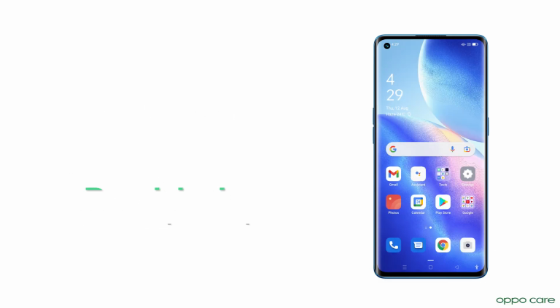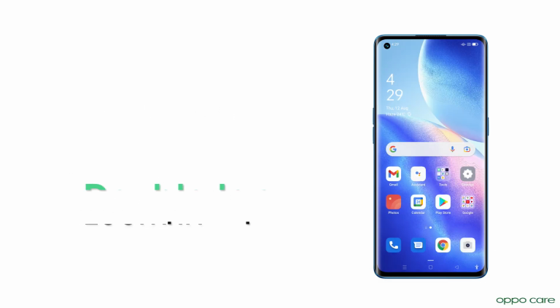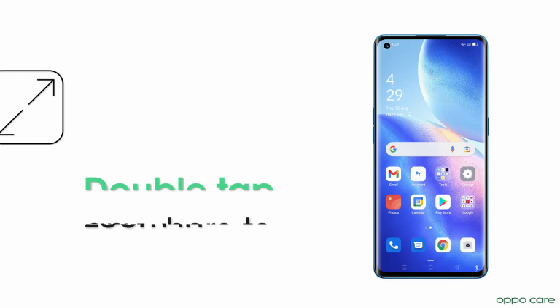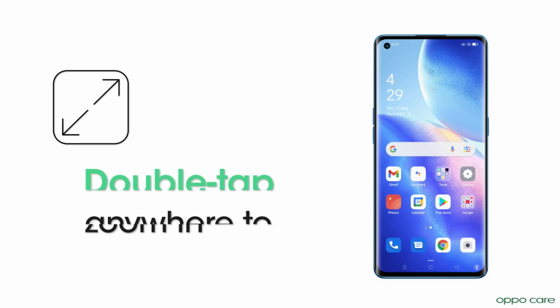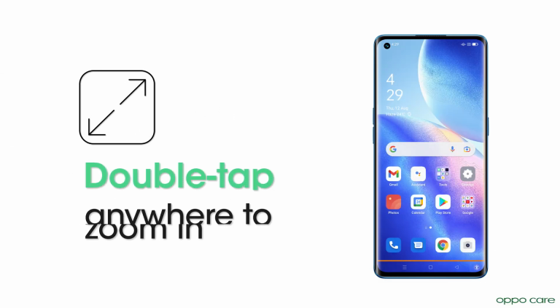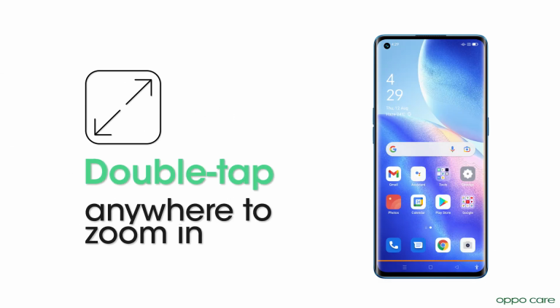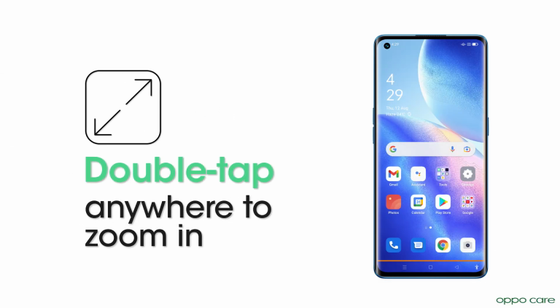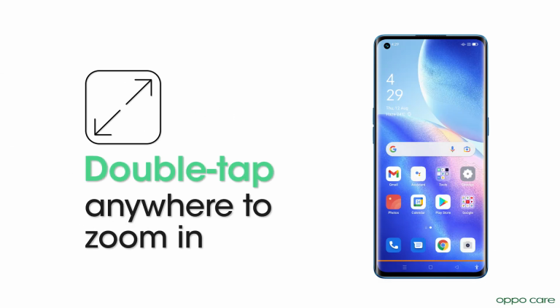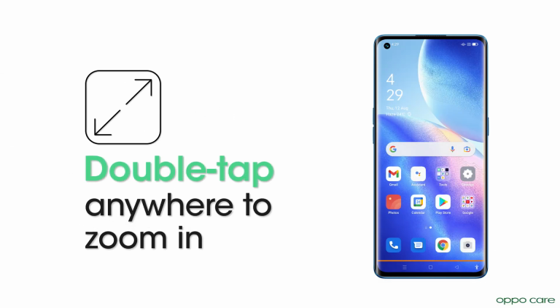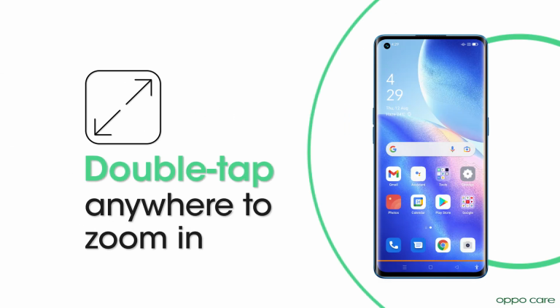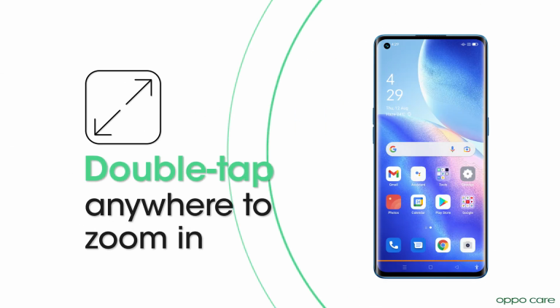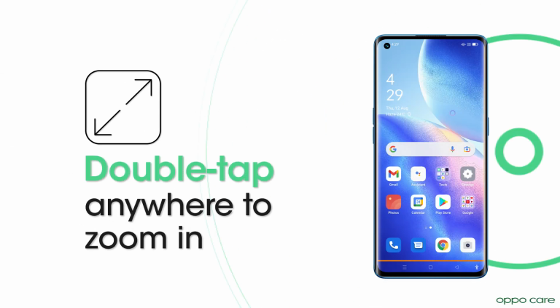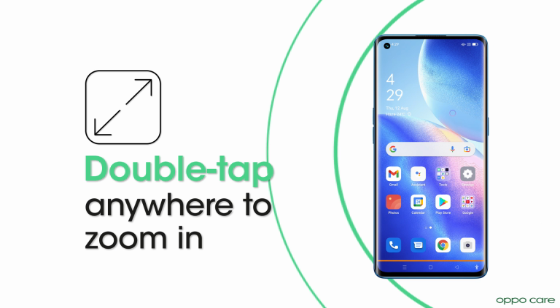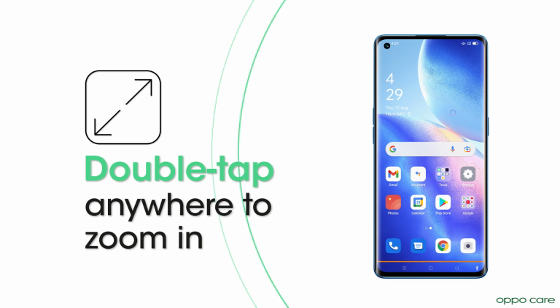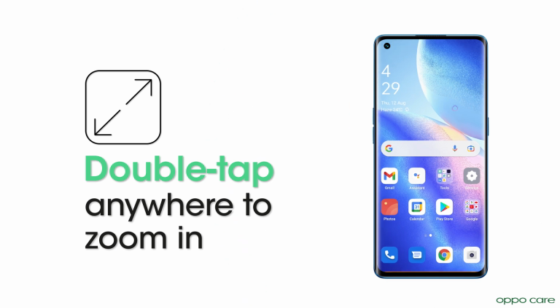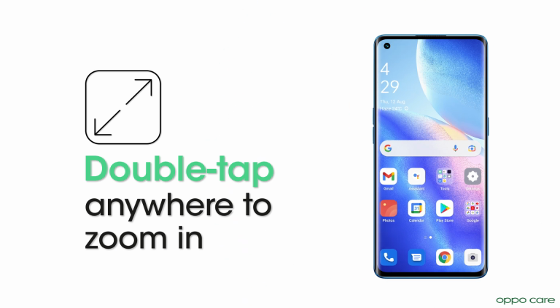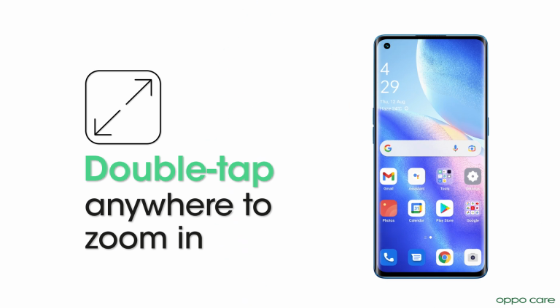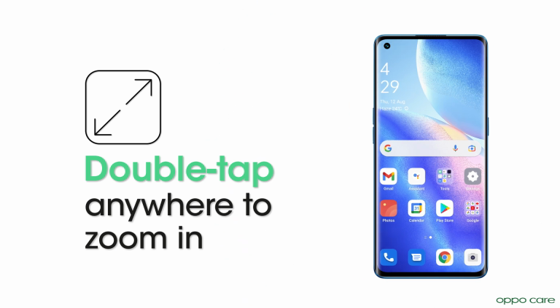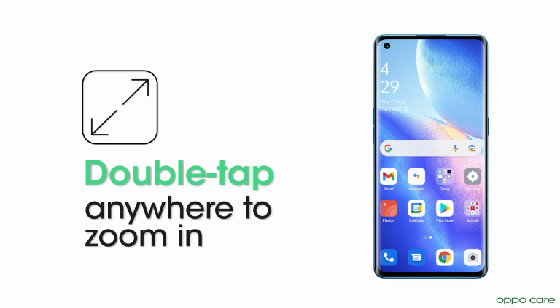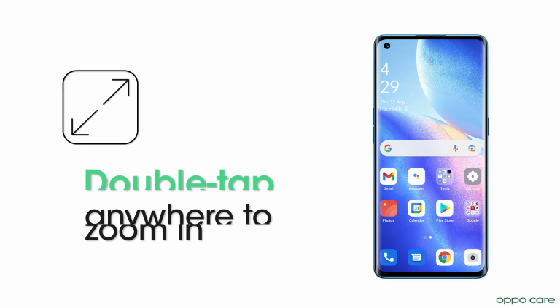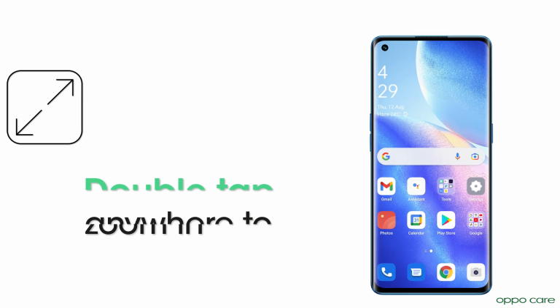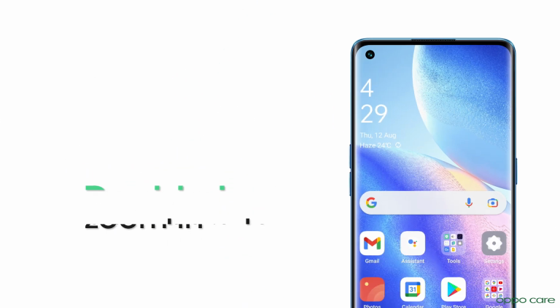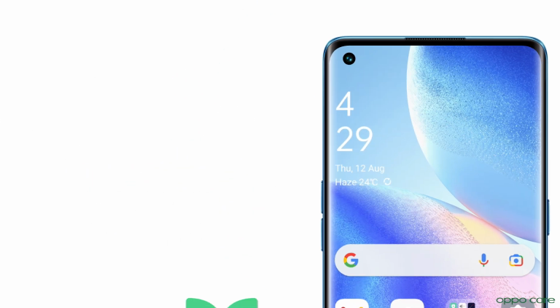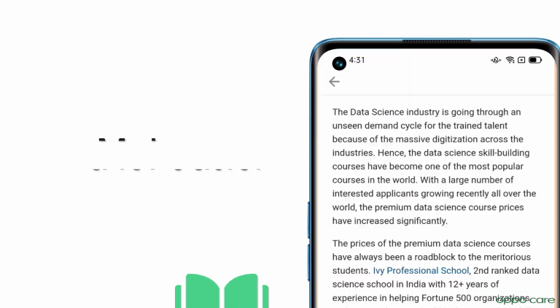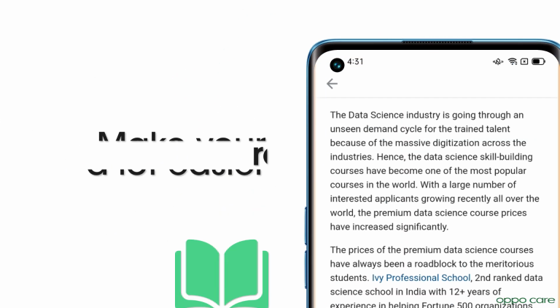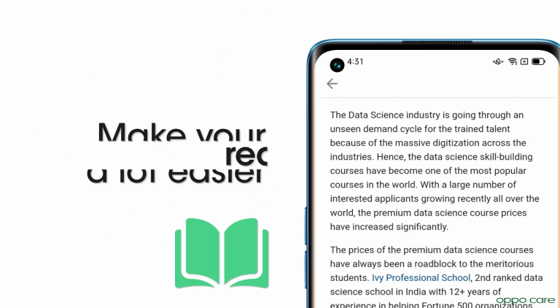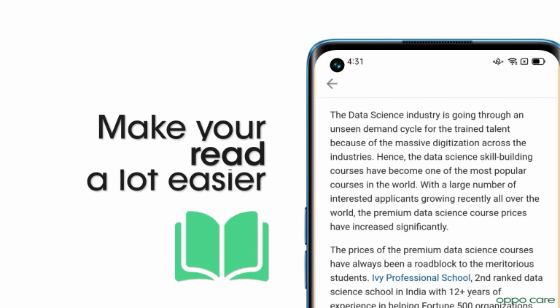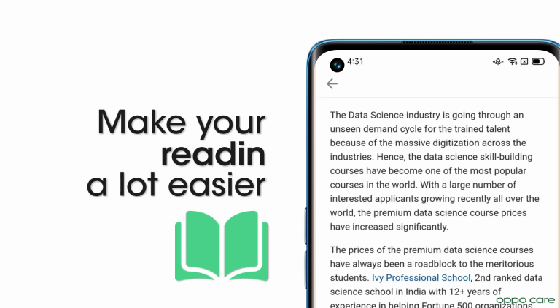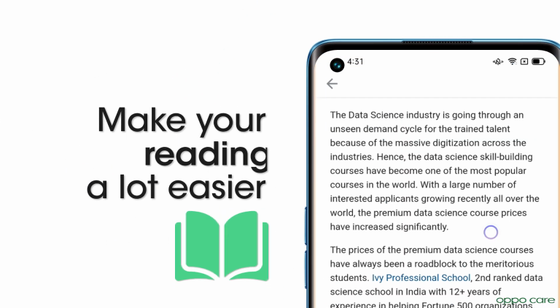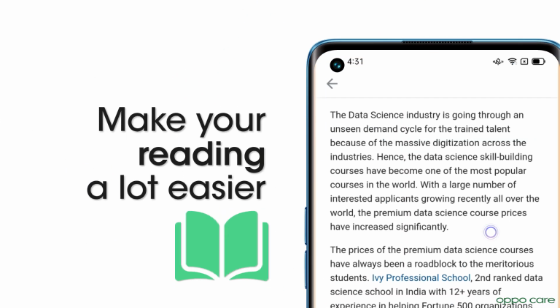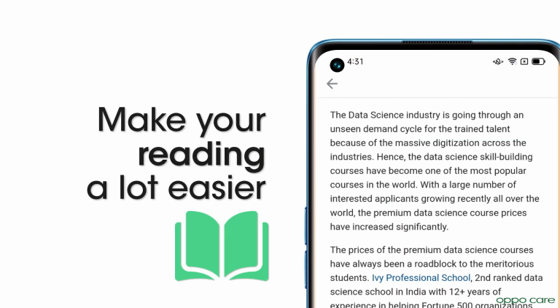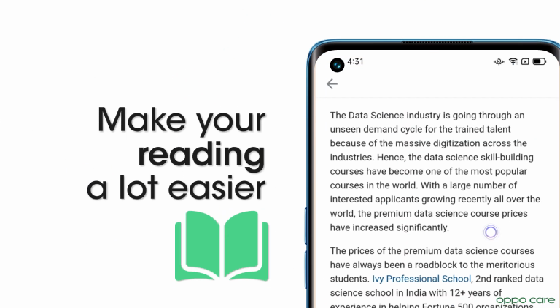Now double tap anywhere to zoom in and make reading easier.